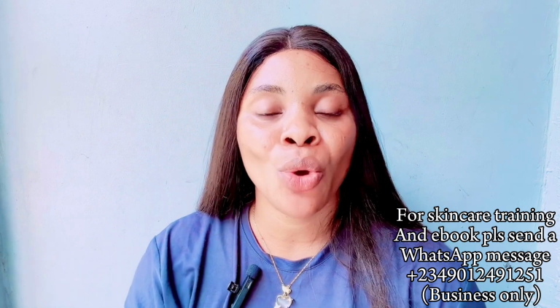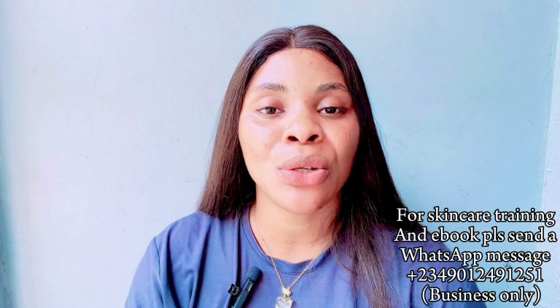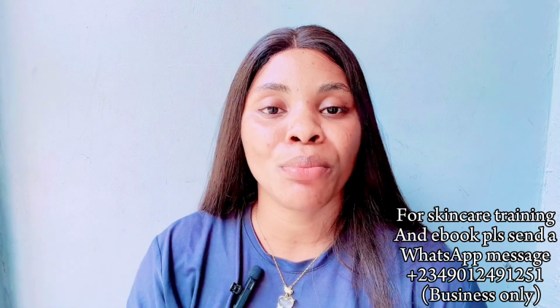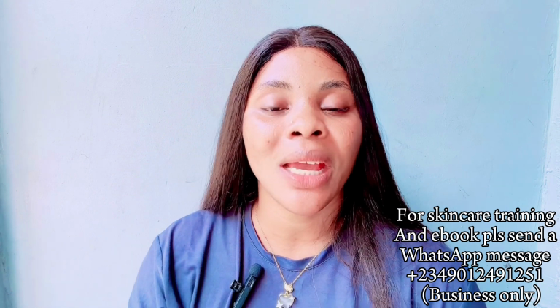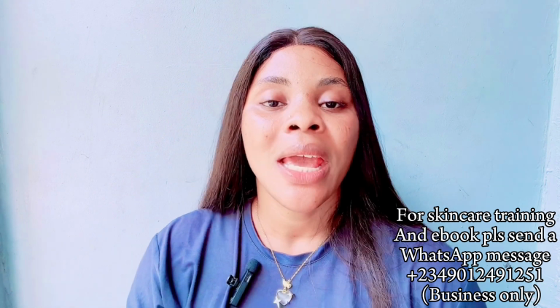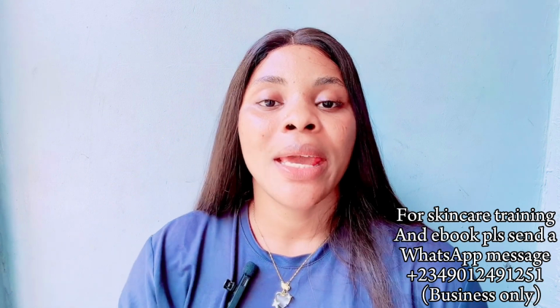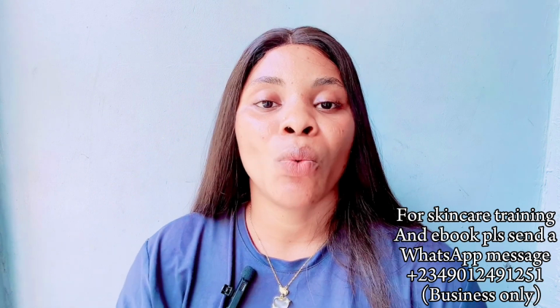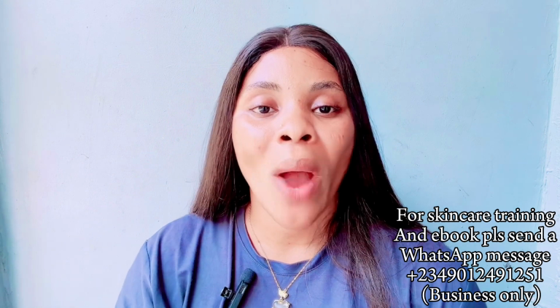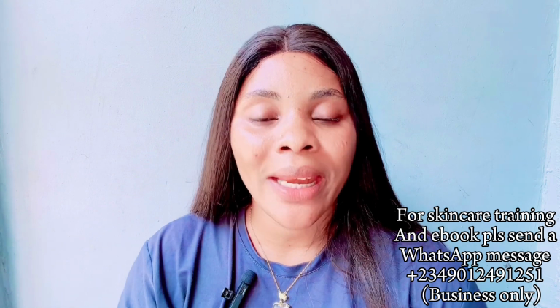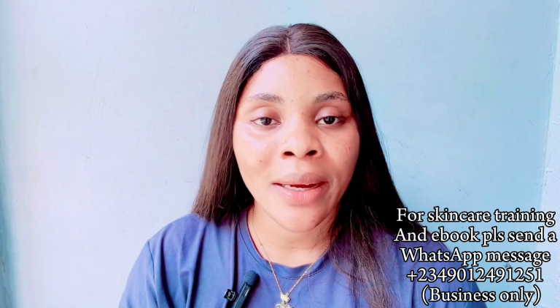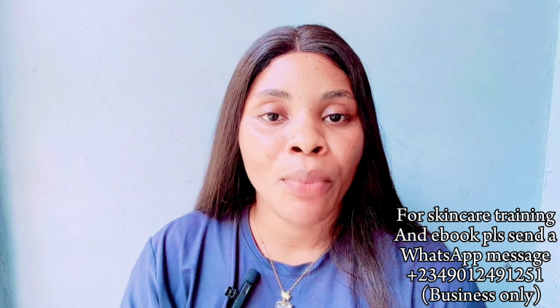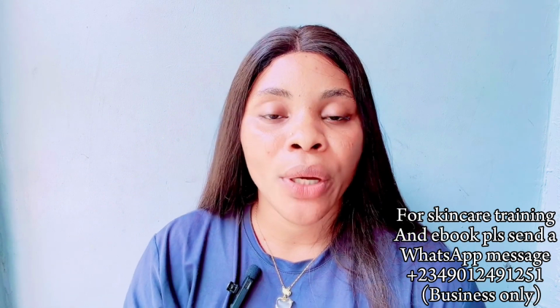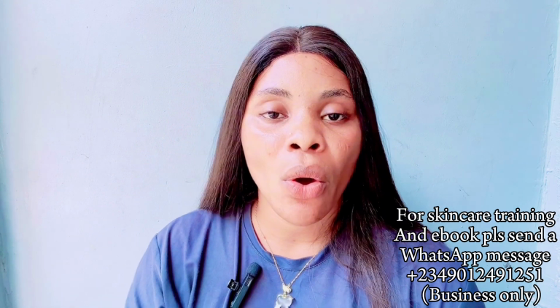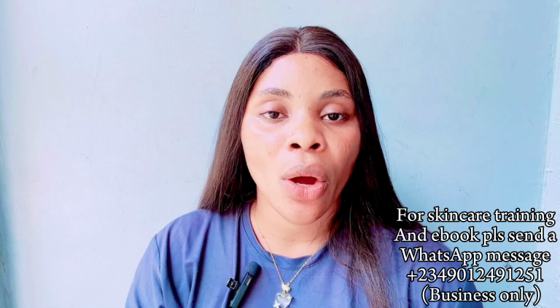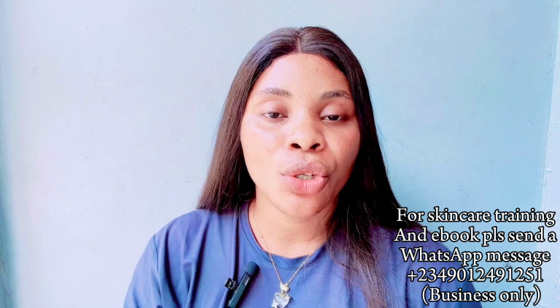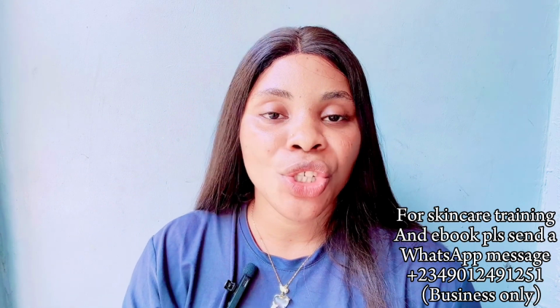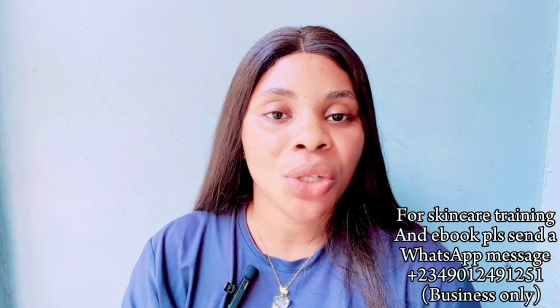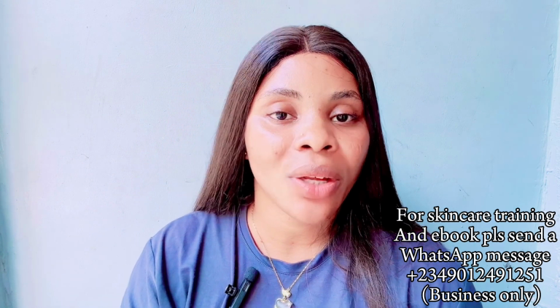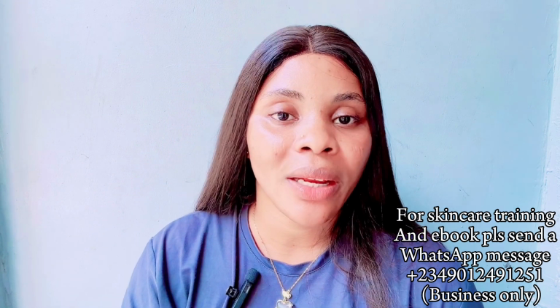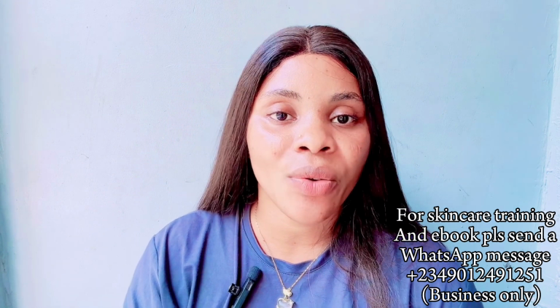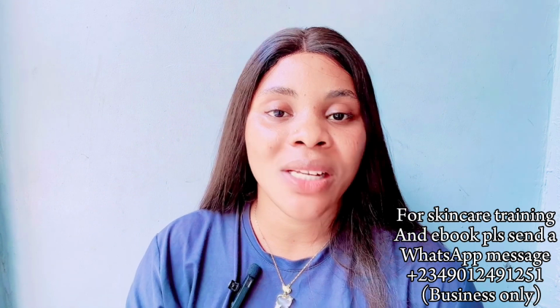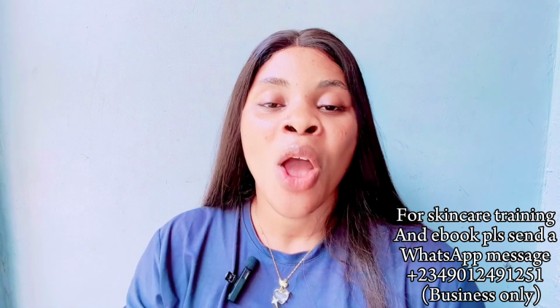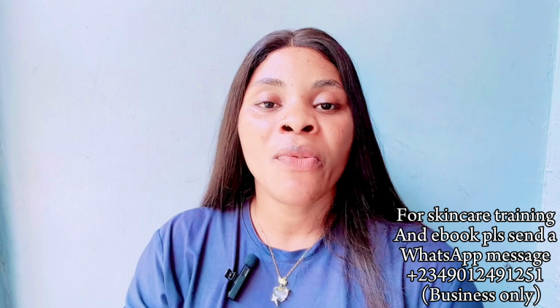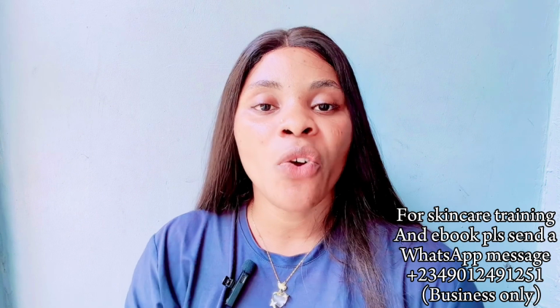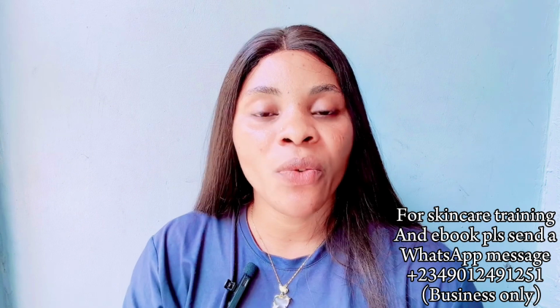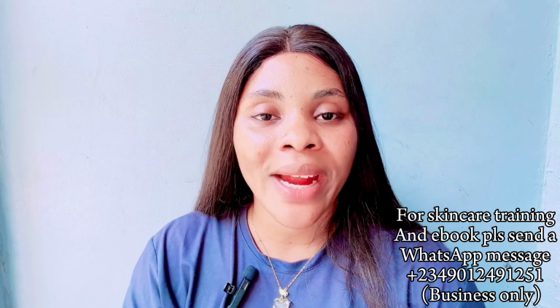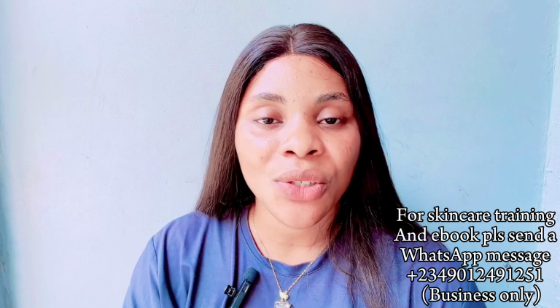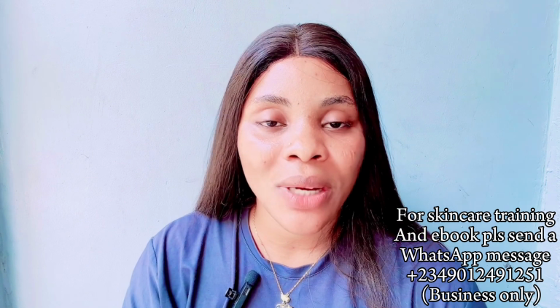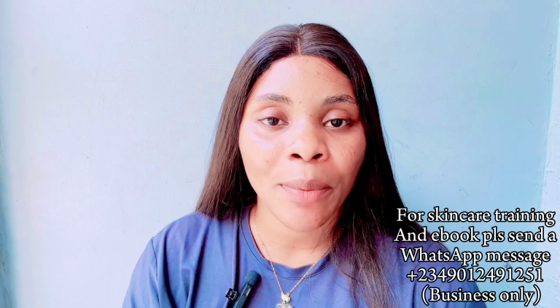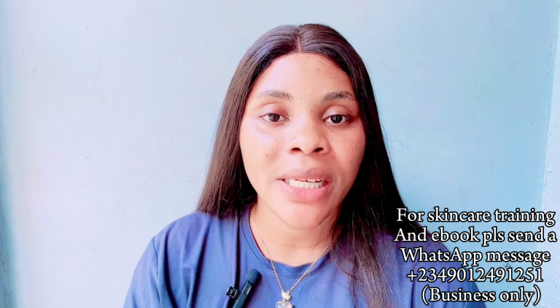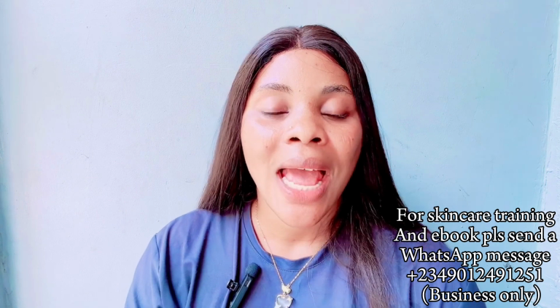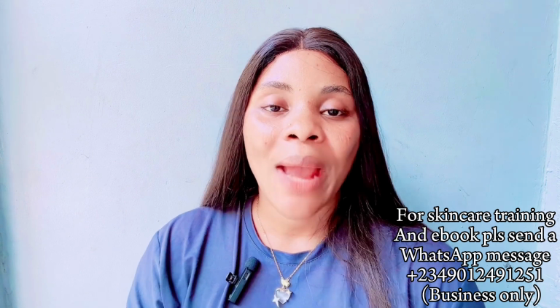In today's video I am going to be showing you how to make a whitening body oil using just three ingredients. But before we move into that, I want to give a shoutout to my friend — she's a YouTuber as well.